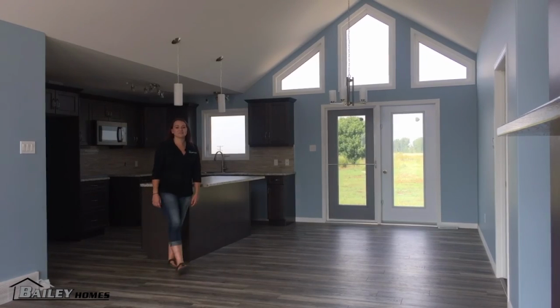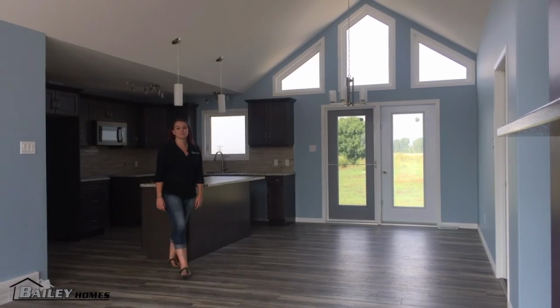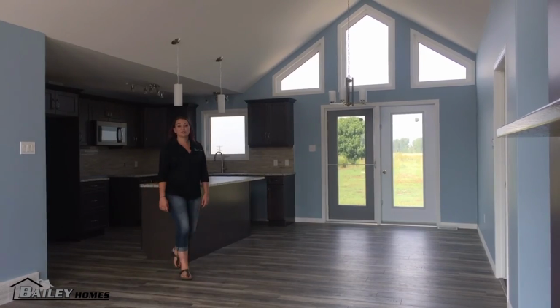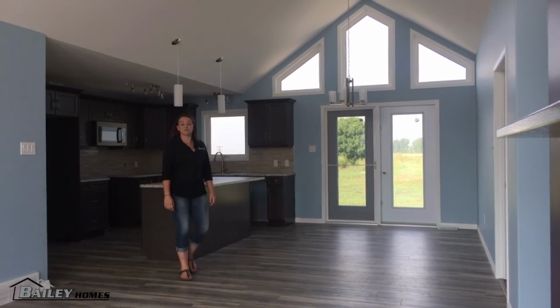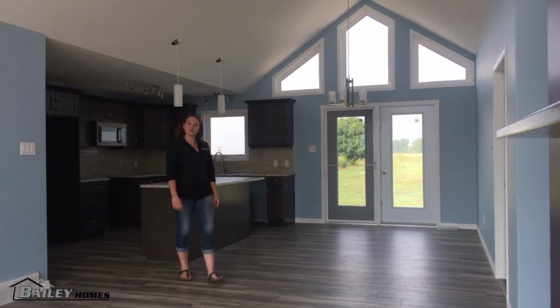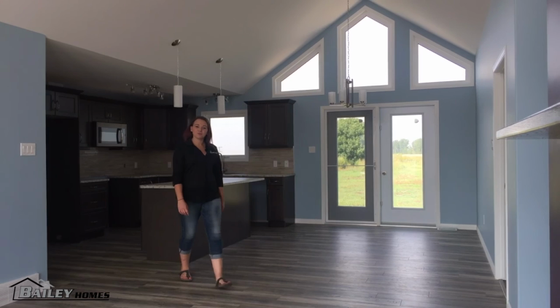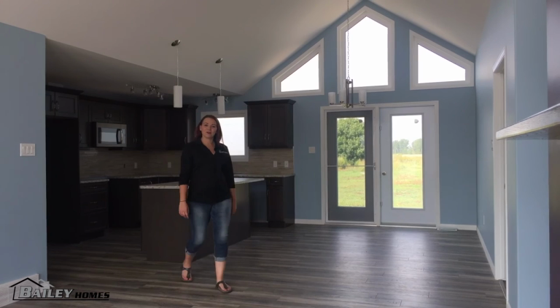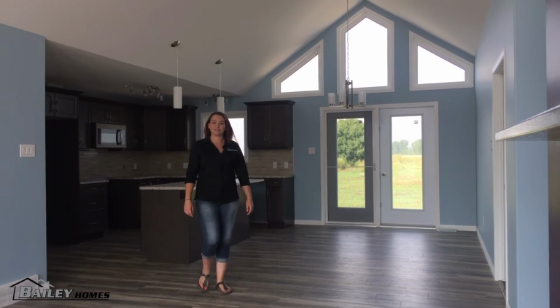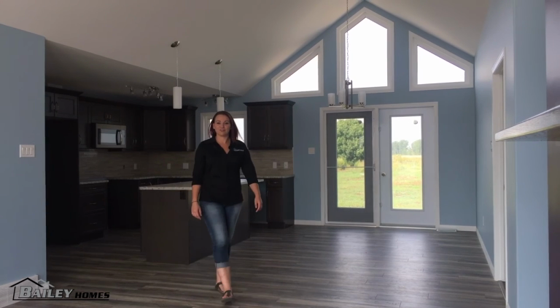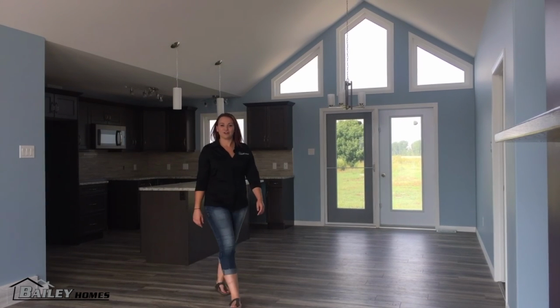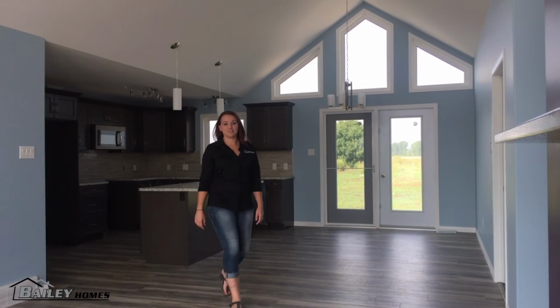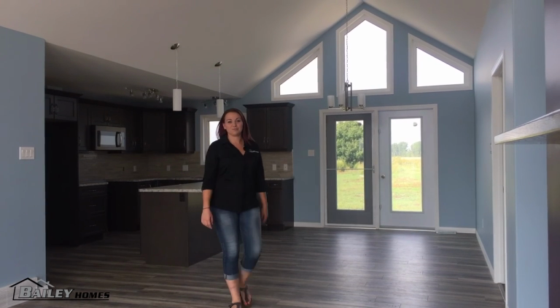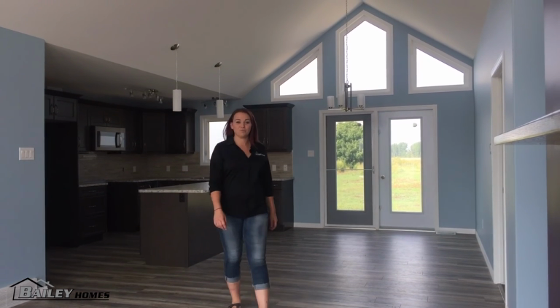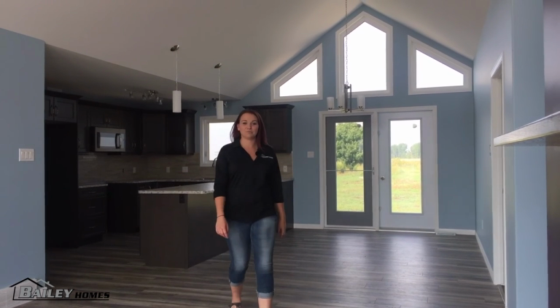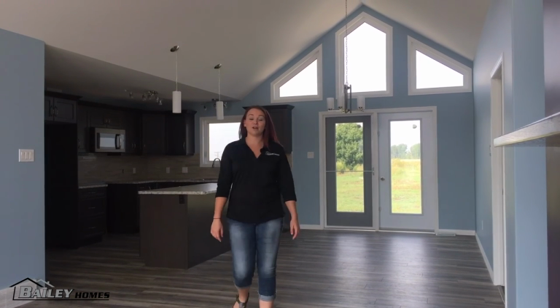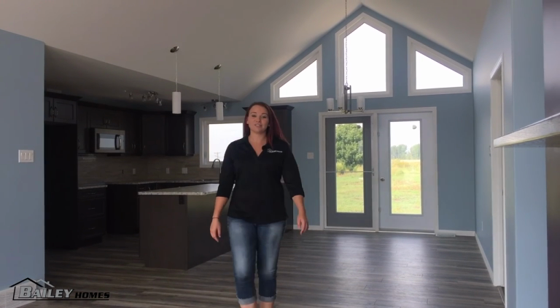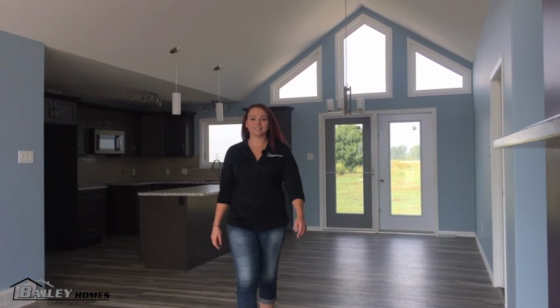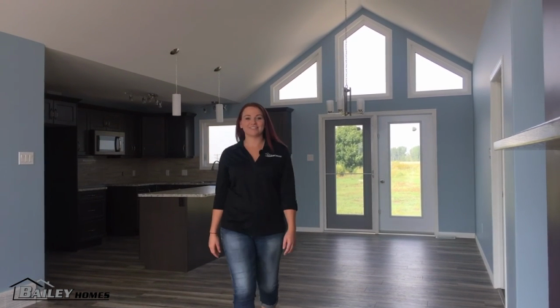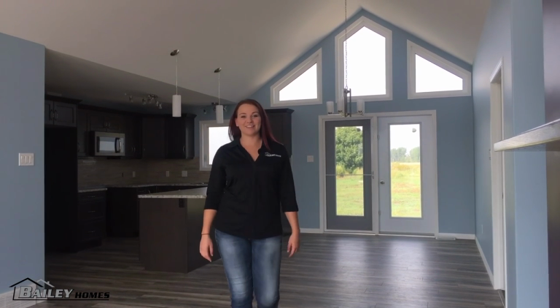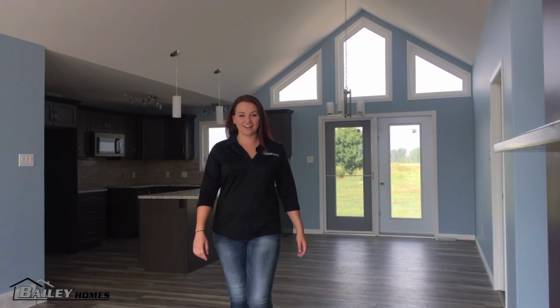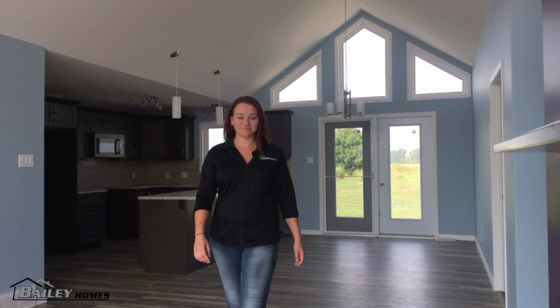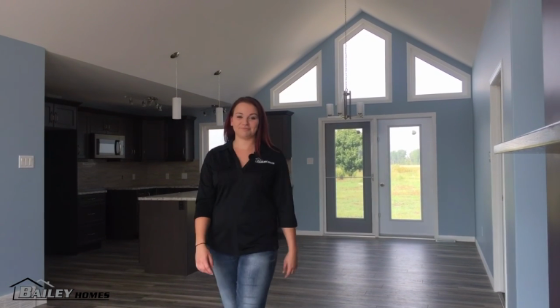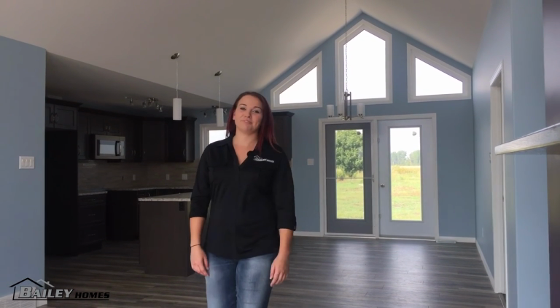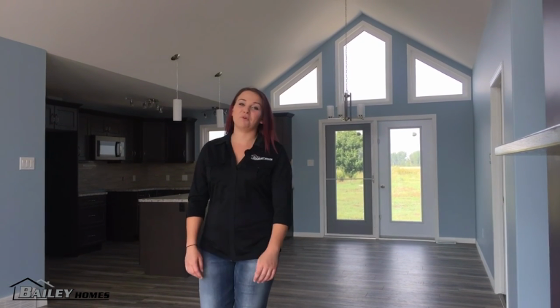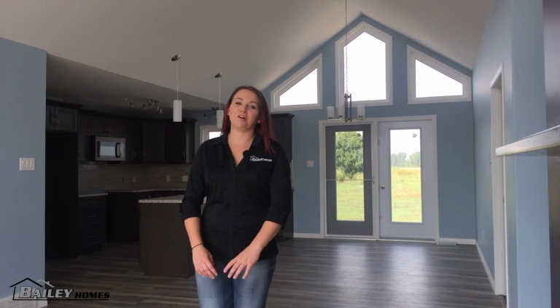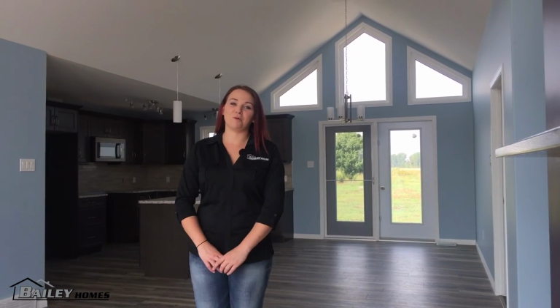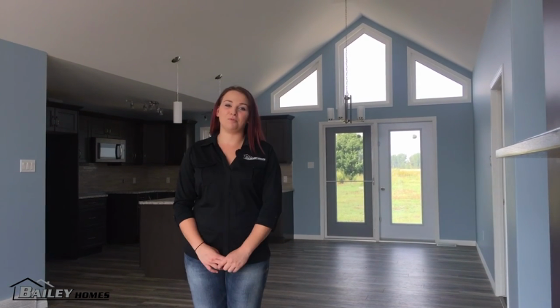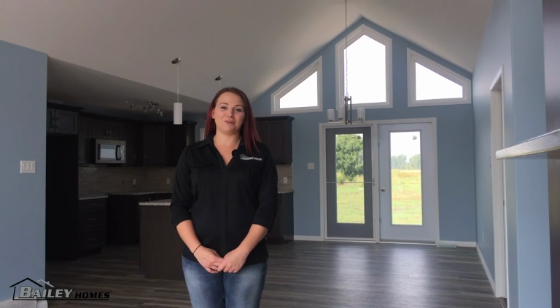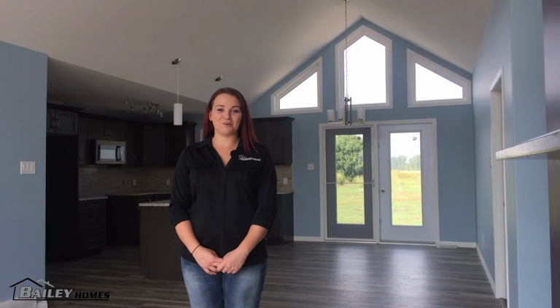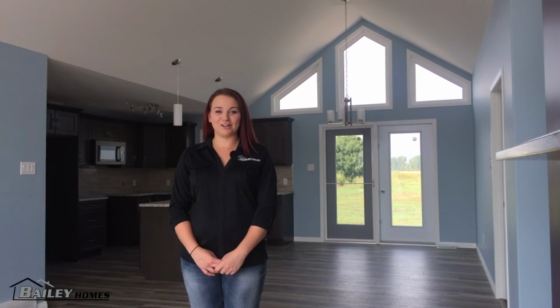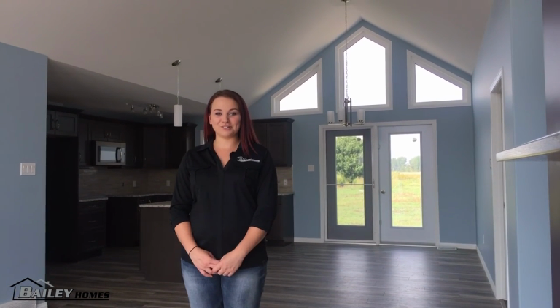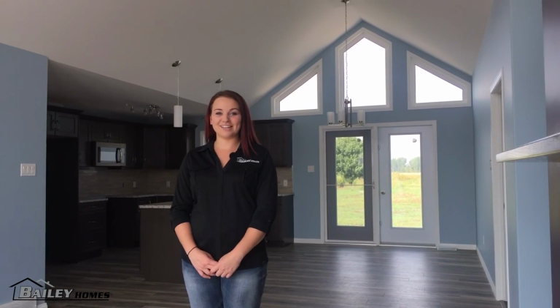So if you're in the market for an RTM home, contact us today. Welcome home in 100 days.